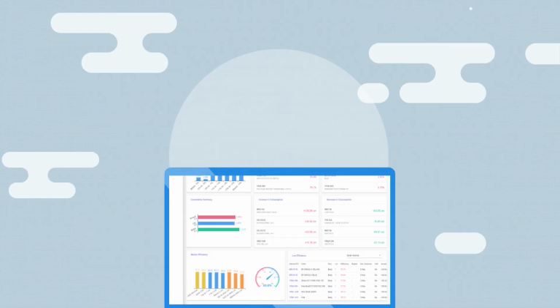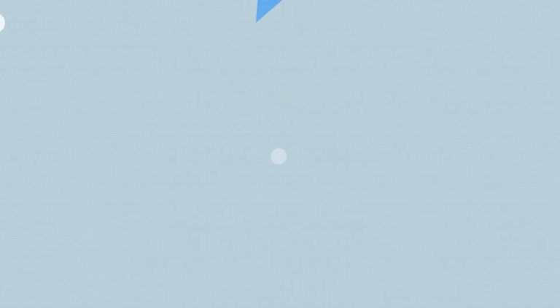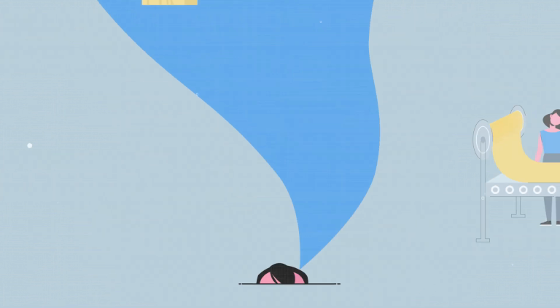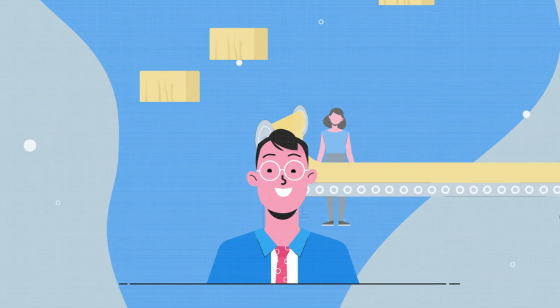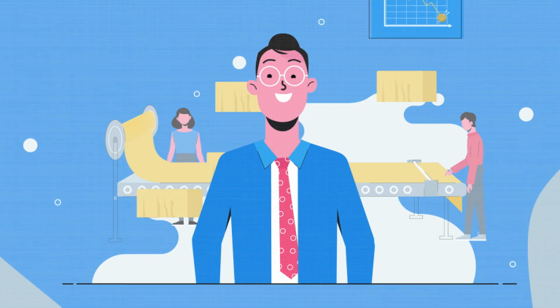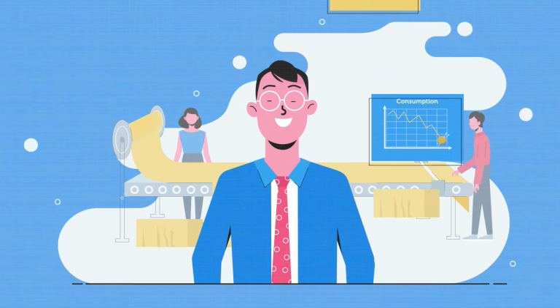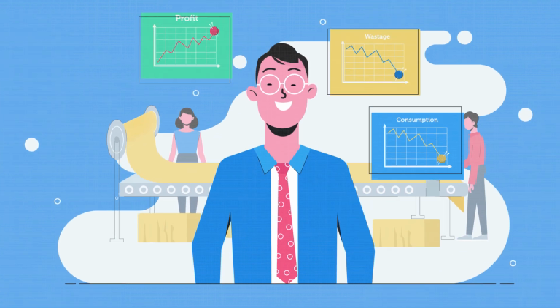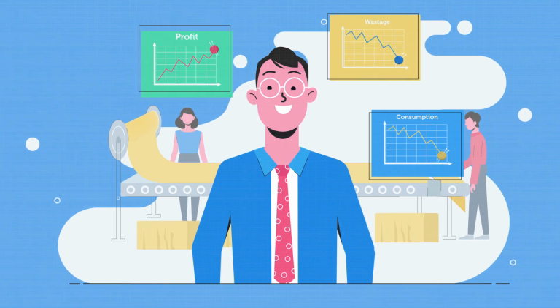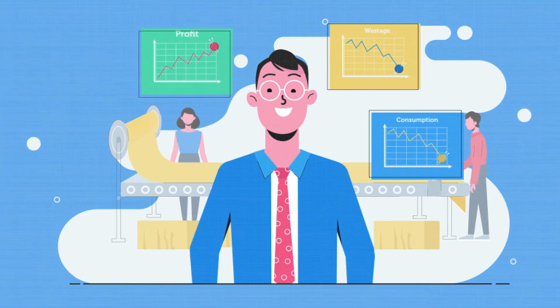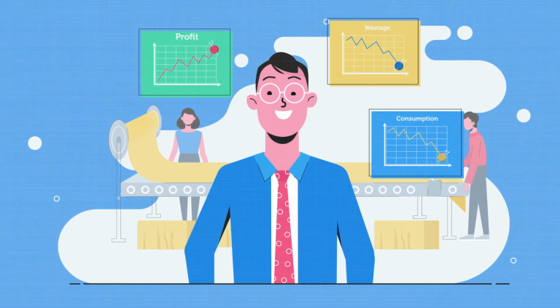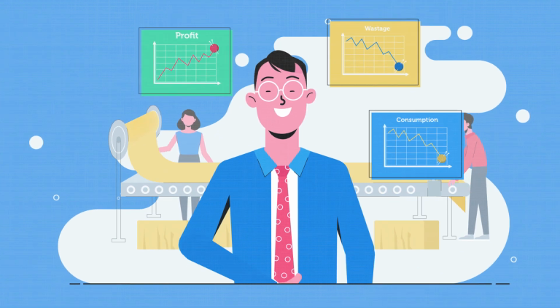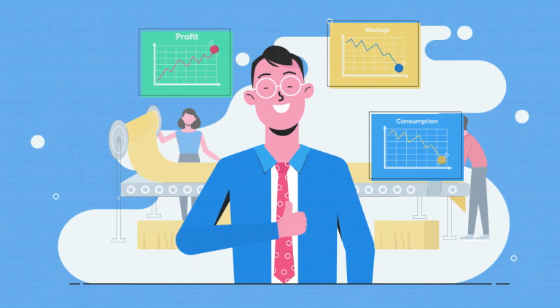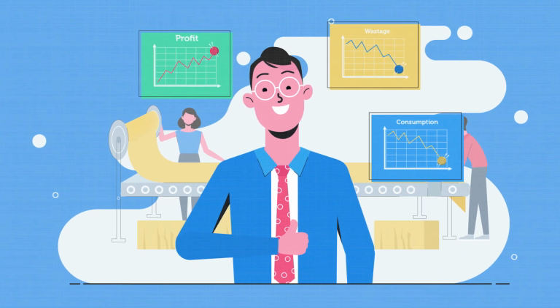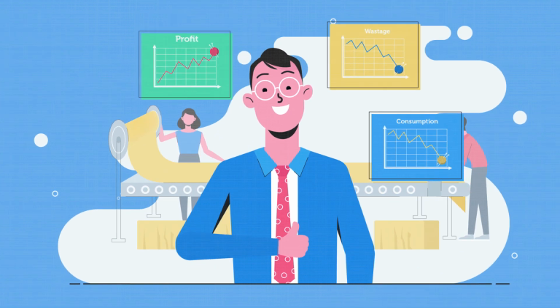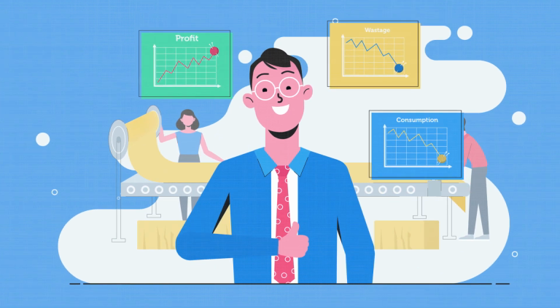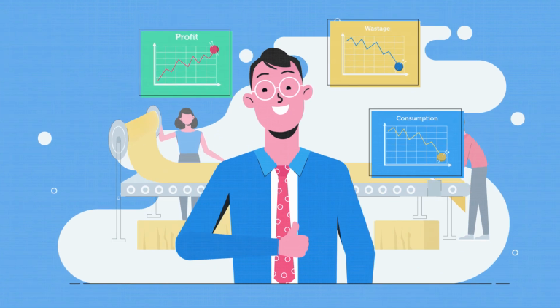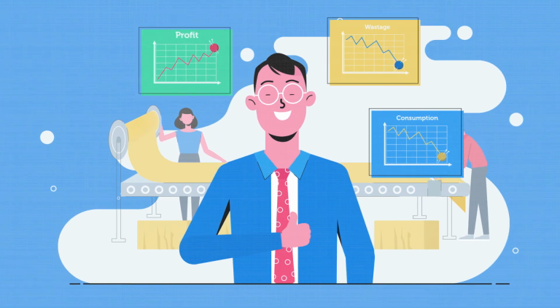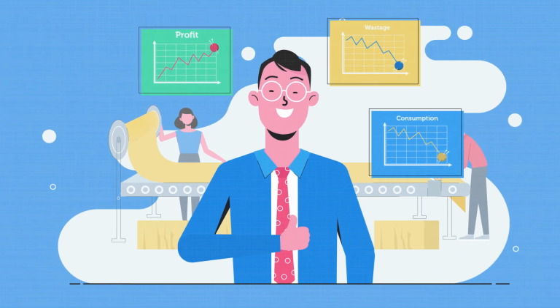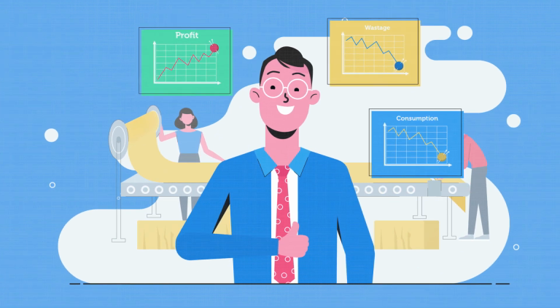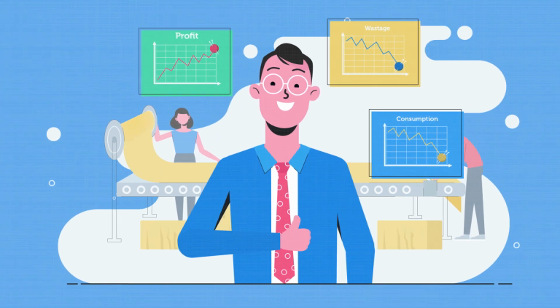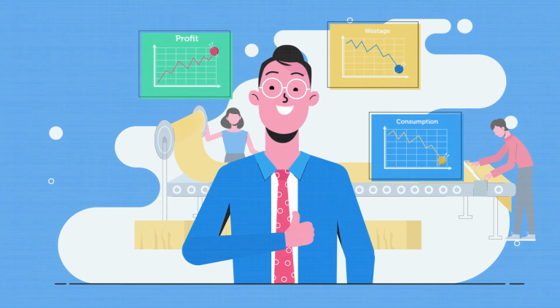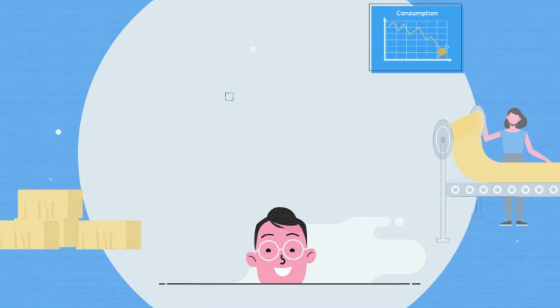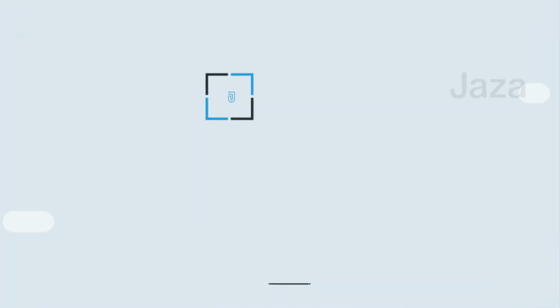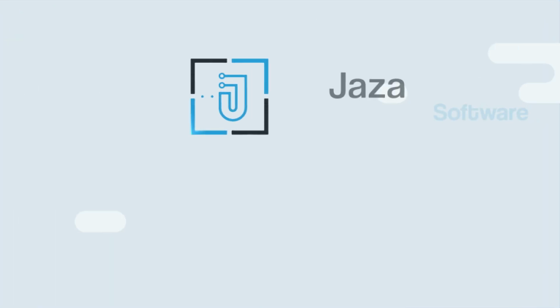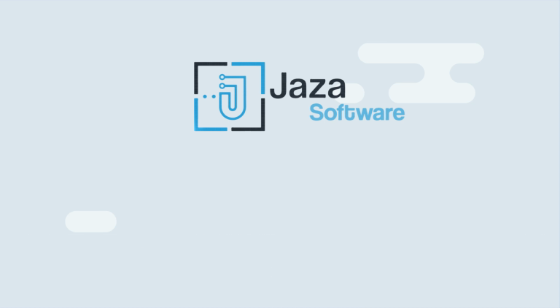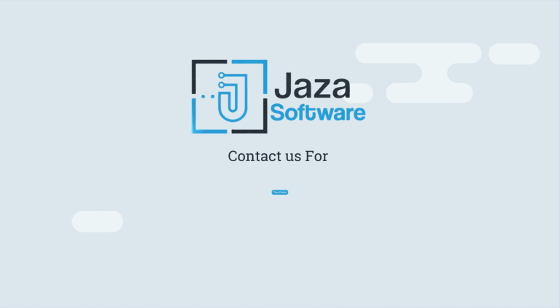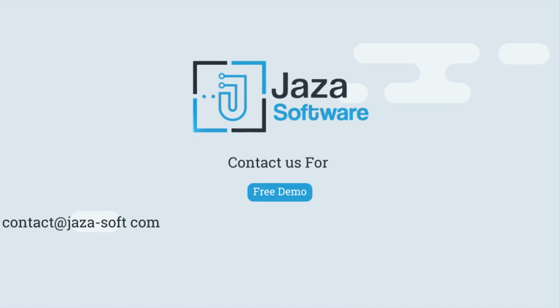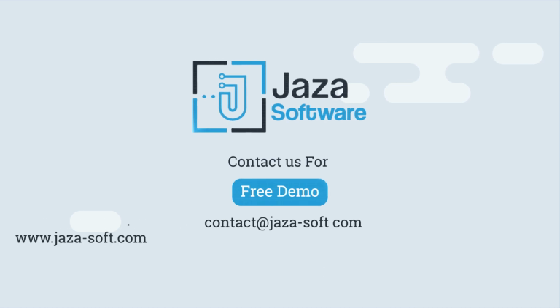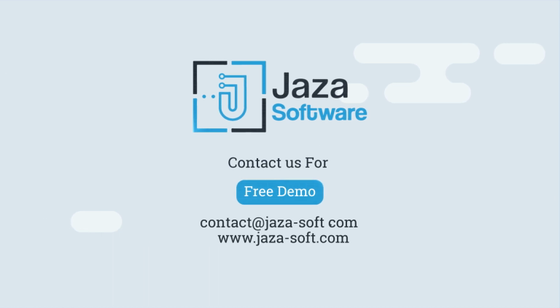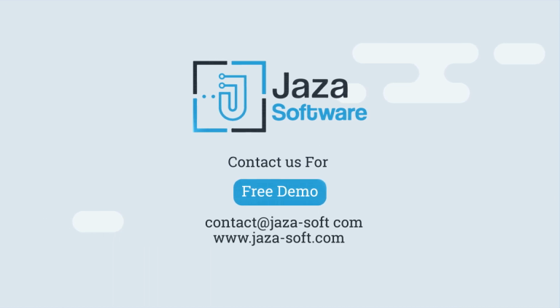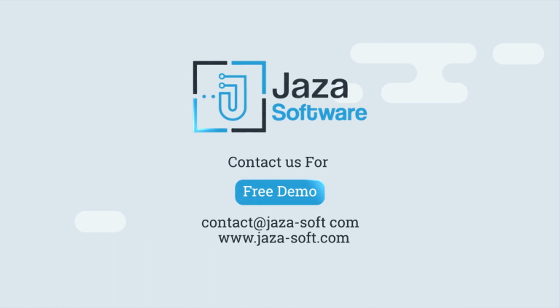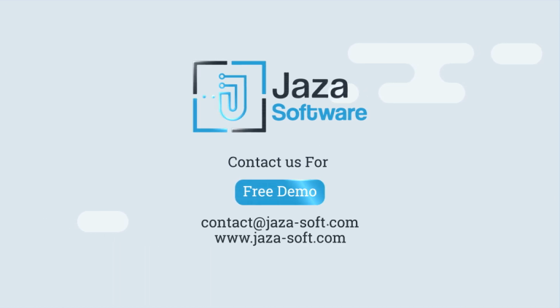Are you ready to steer your organization towards technology-driven growth? Contact us today to schedule a demo.